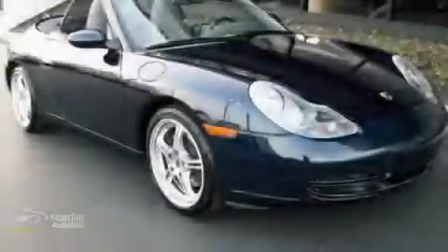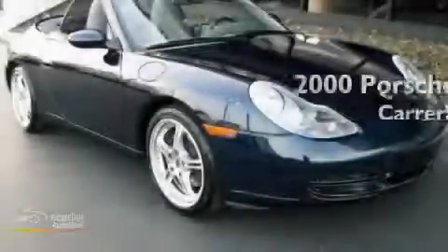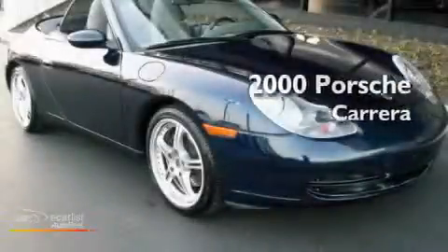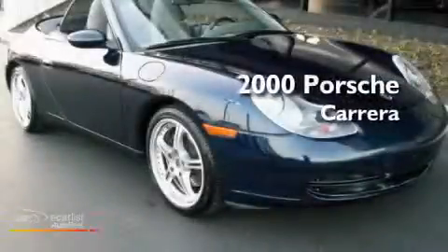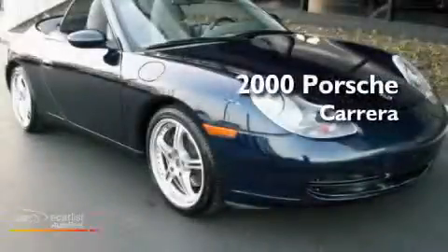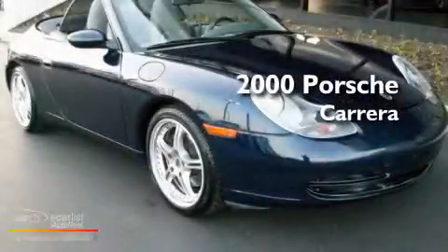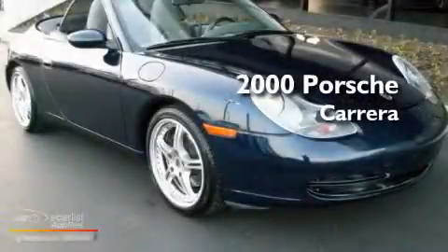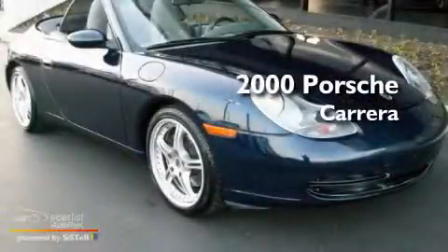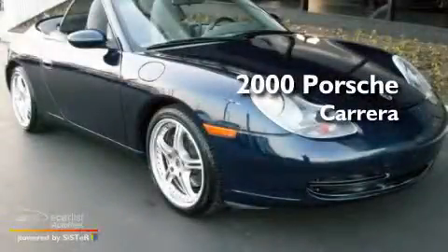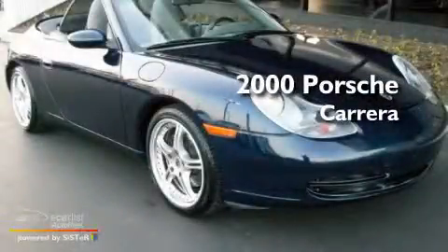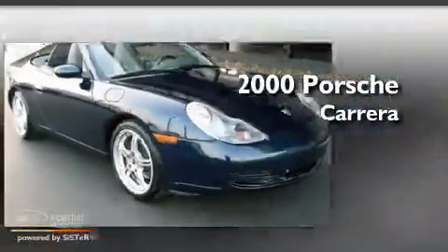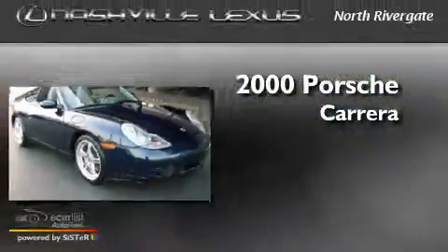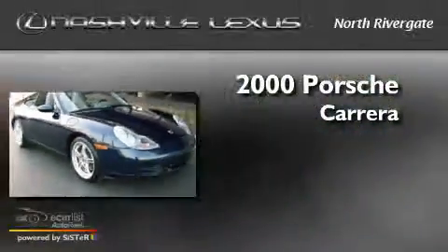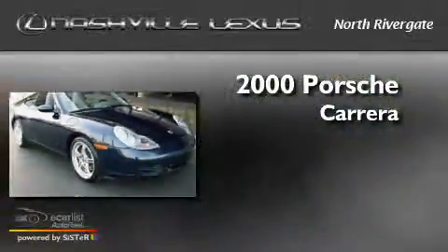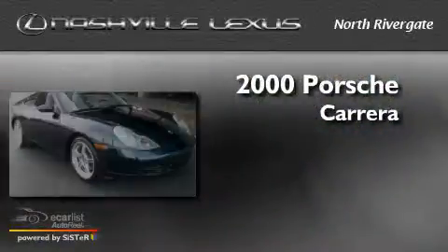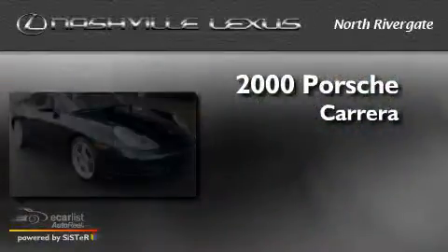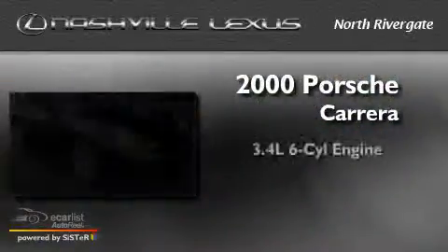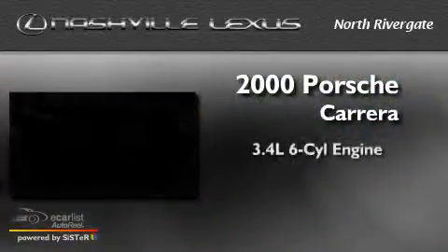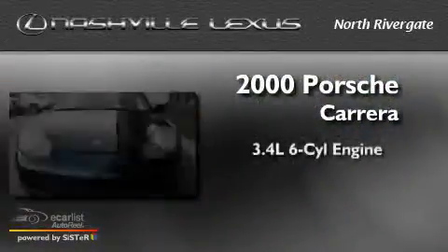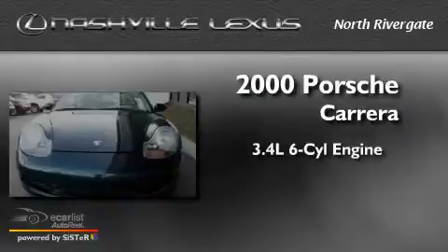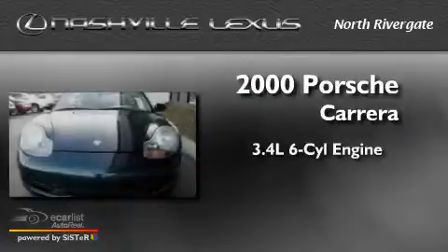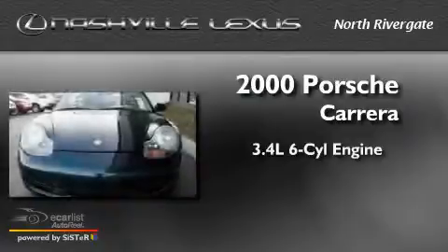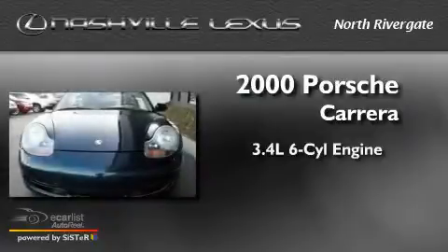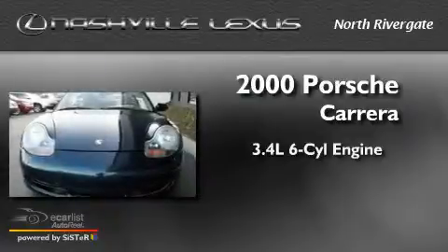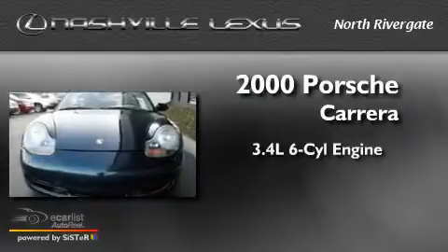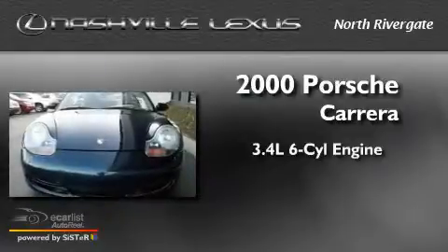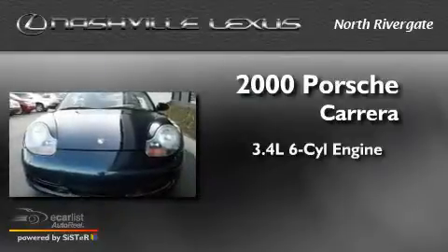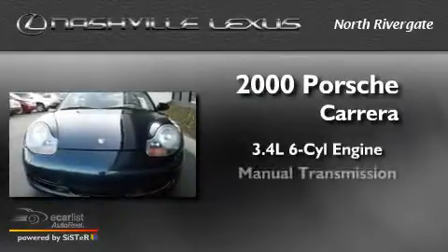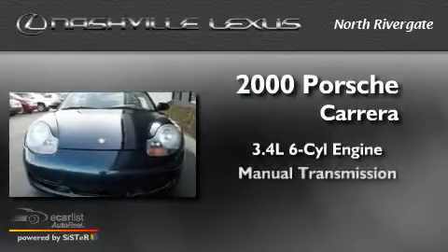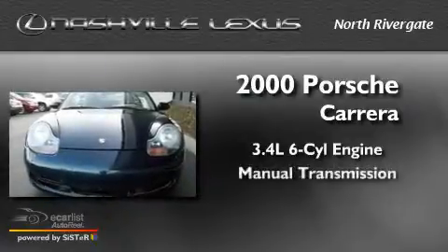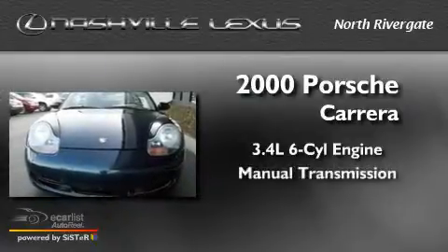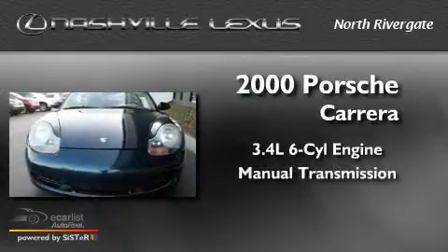This is a 2000 Porsche Carrera. It's a 3.4-liter, six-cylinder engine, and a manual transmission.